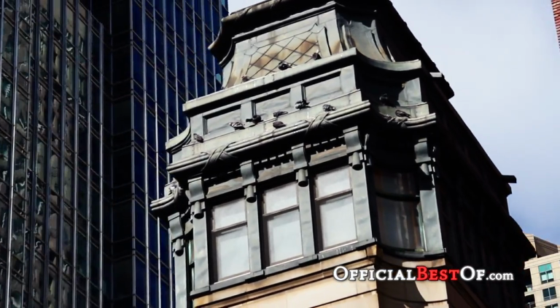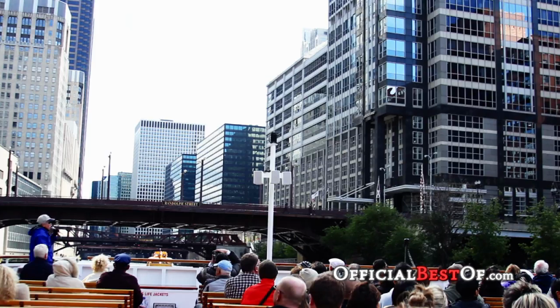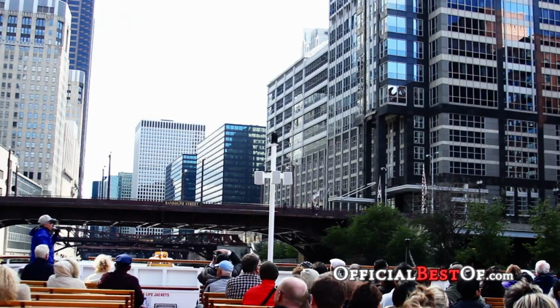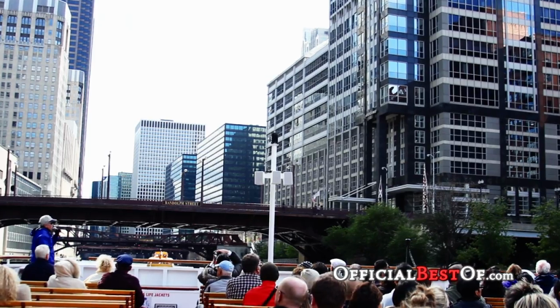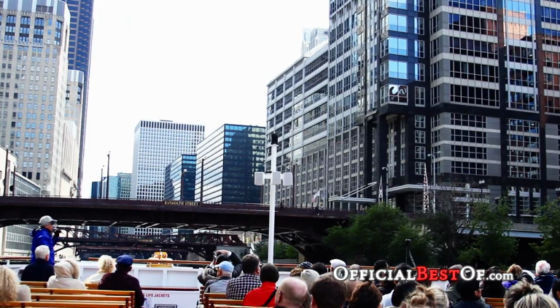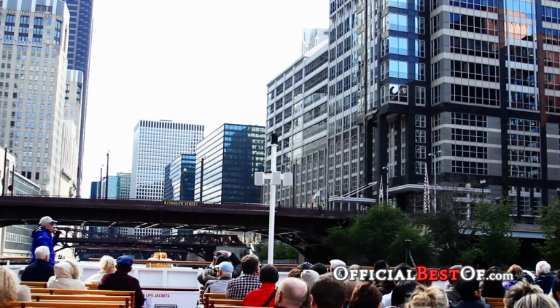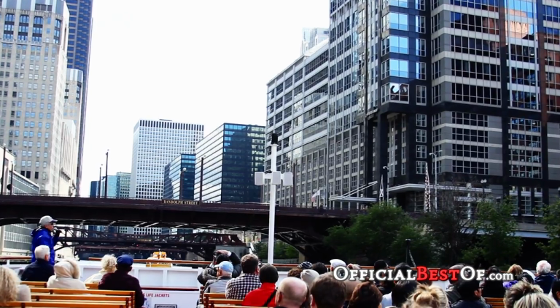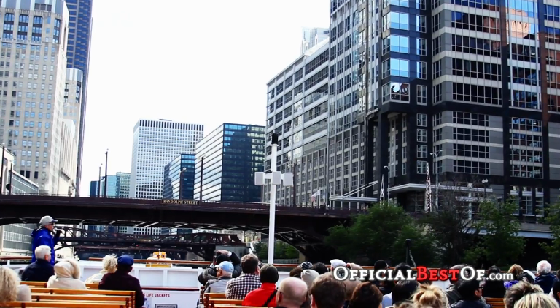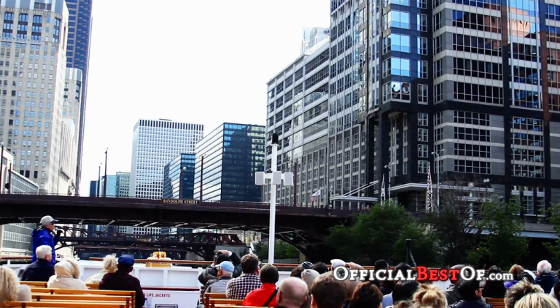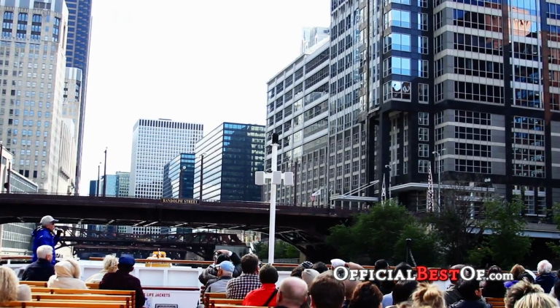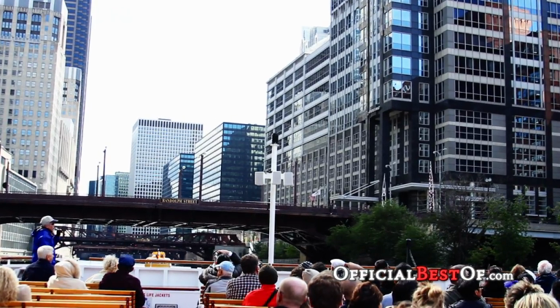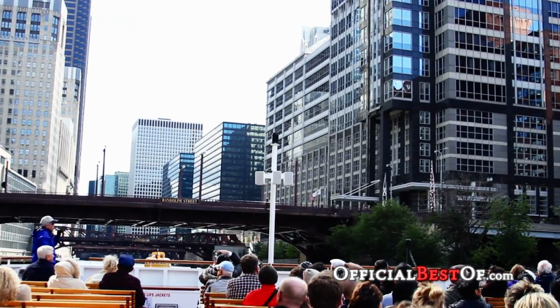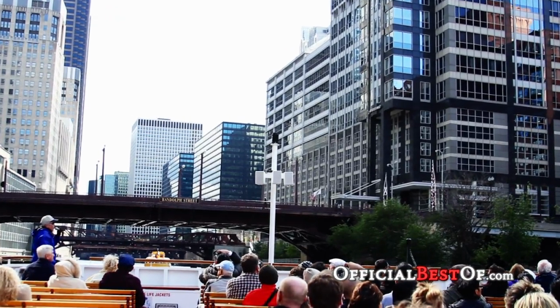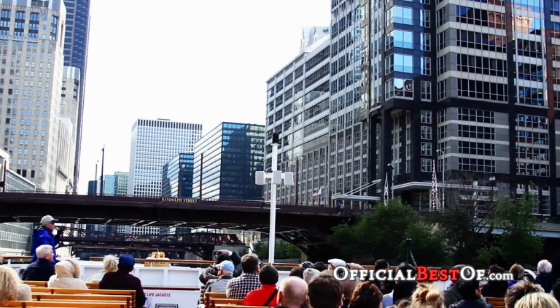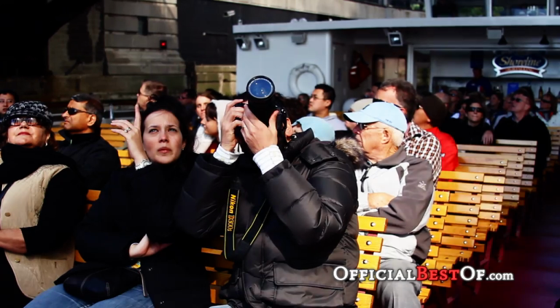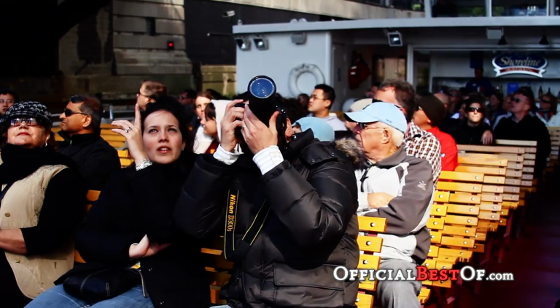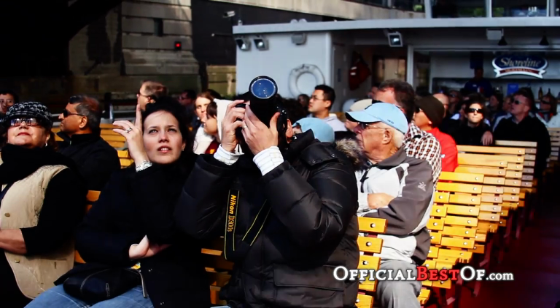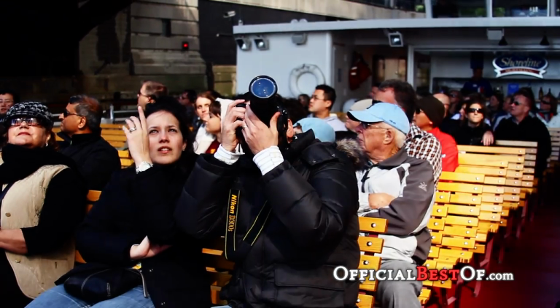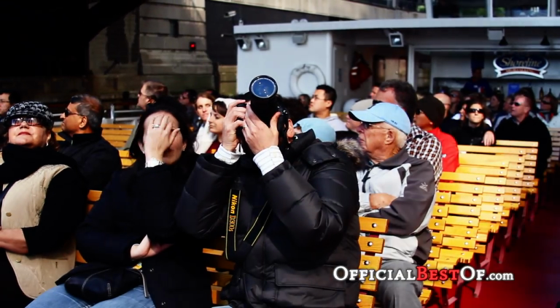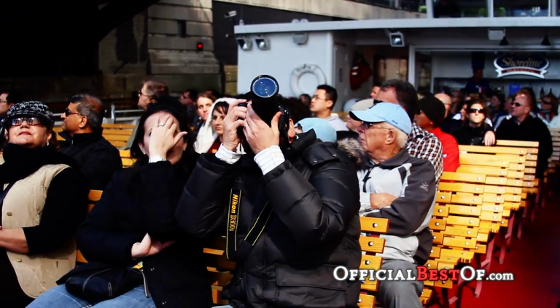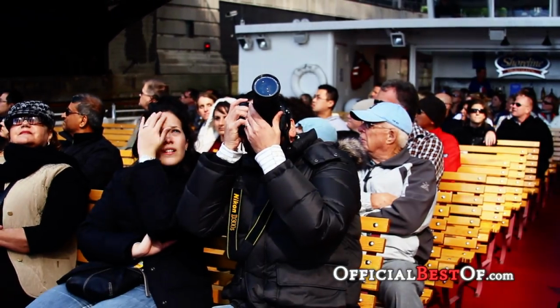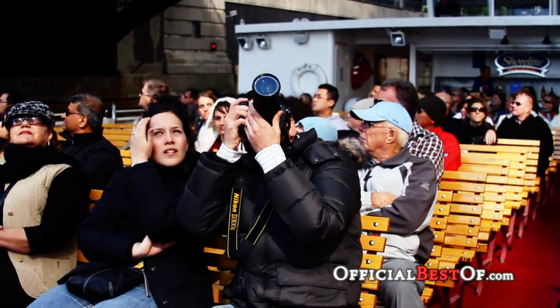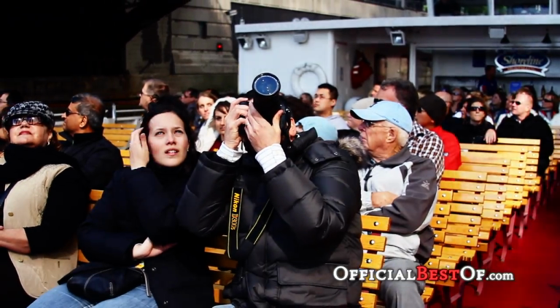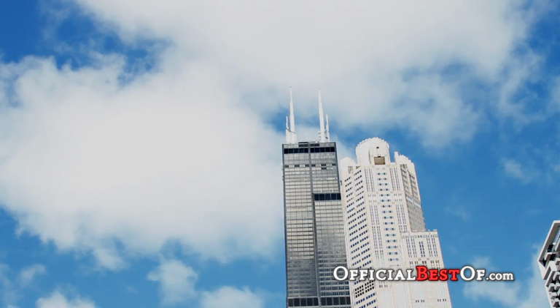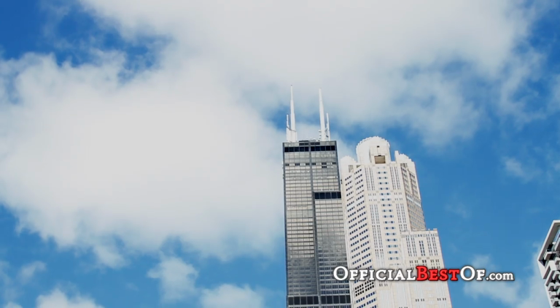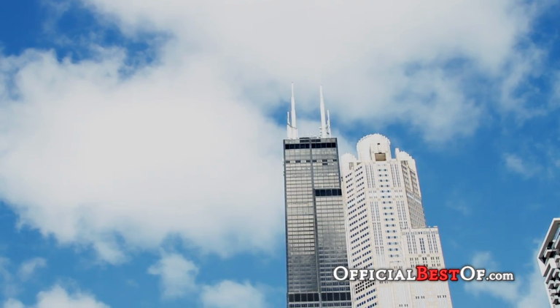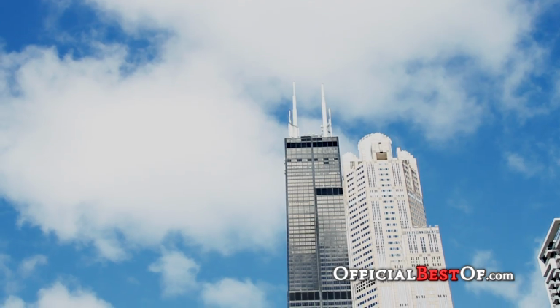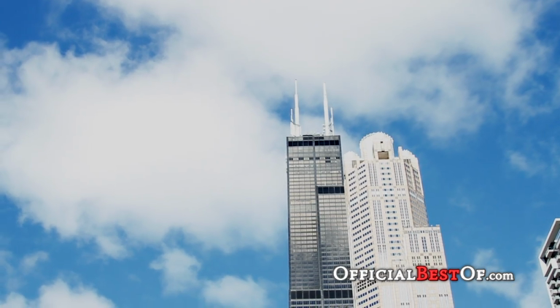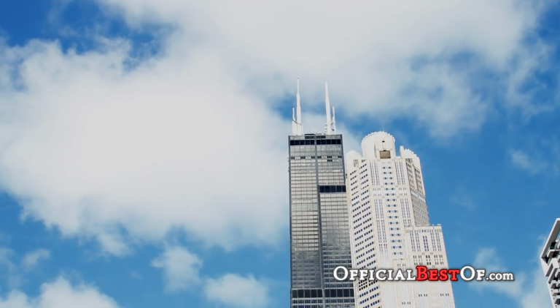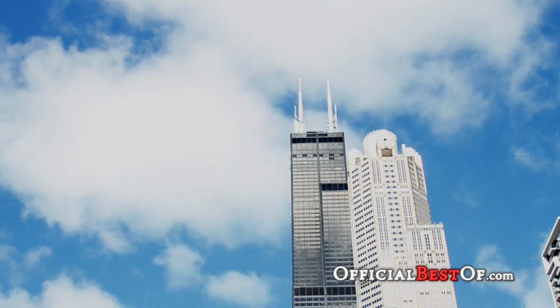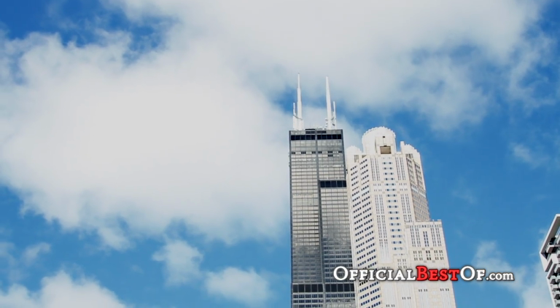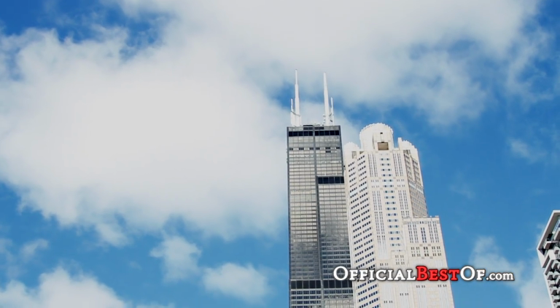We go down the Chicago River. We cover all three branches — the north, the south, and the main stem, or the east branch.